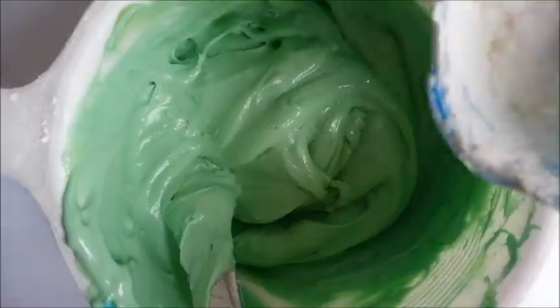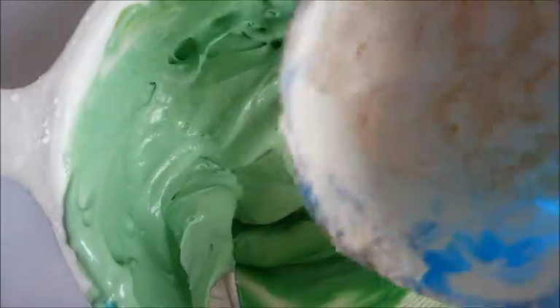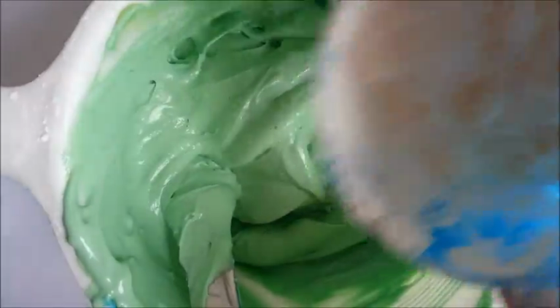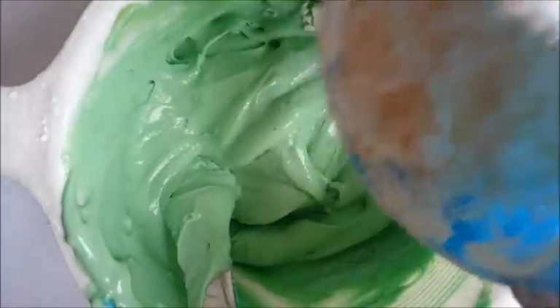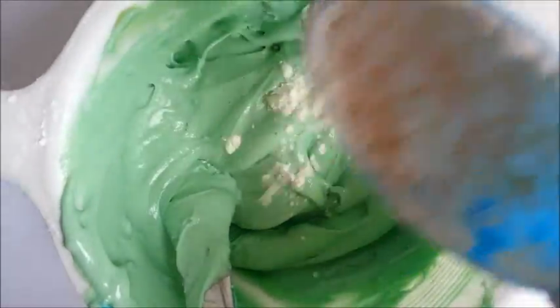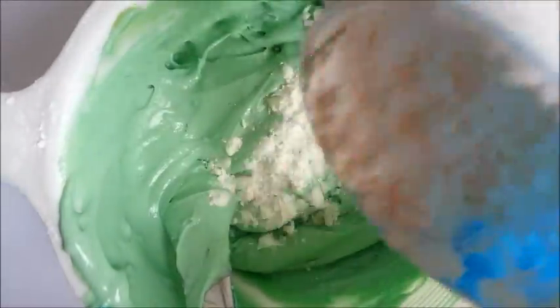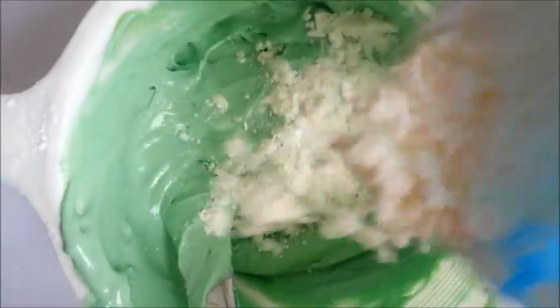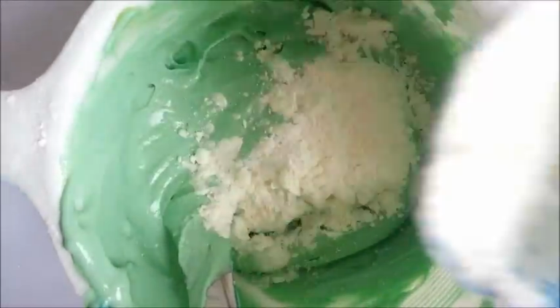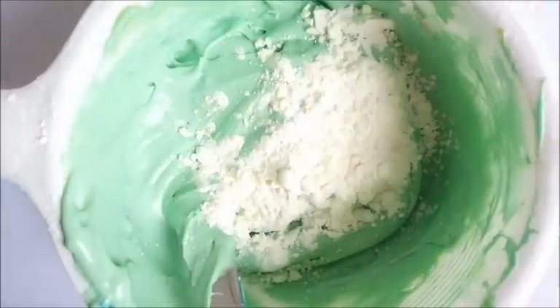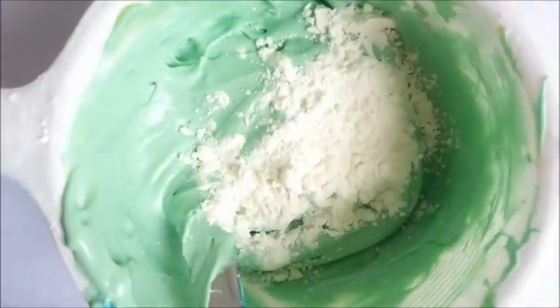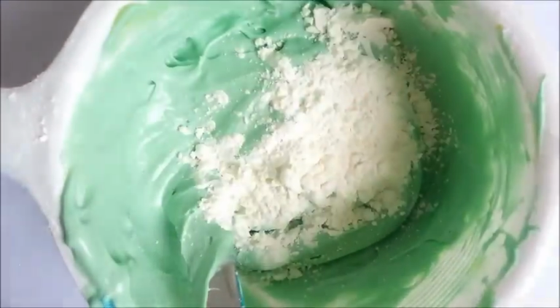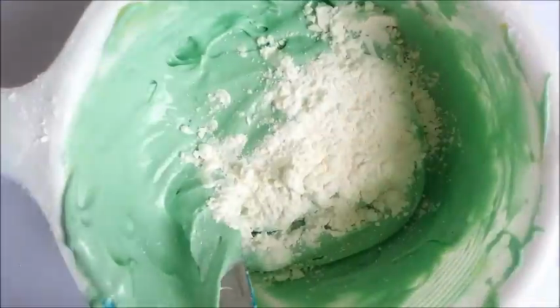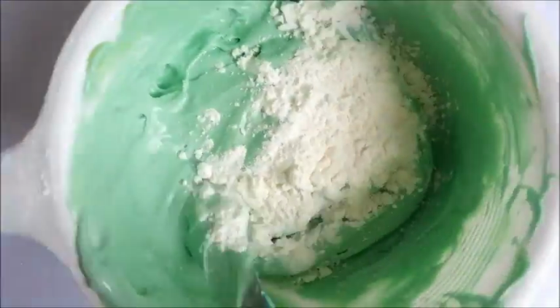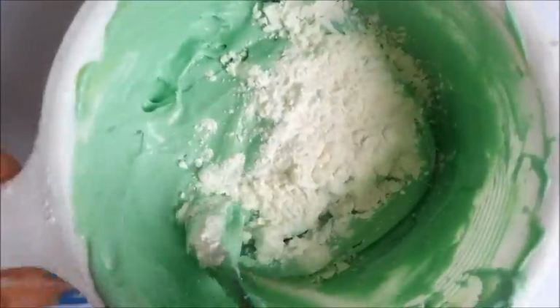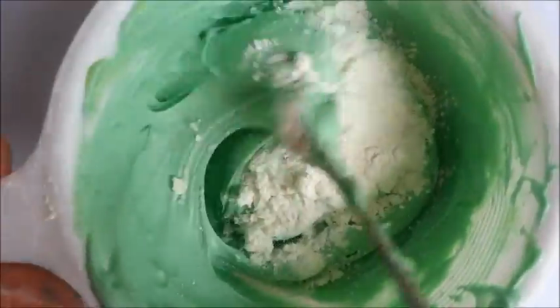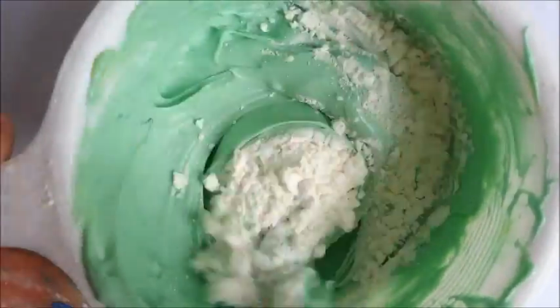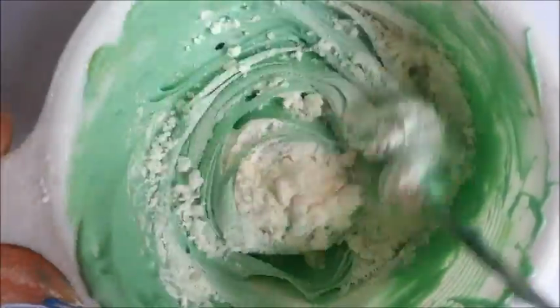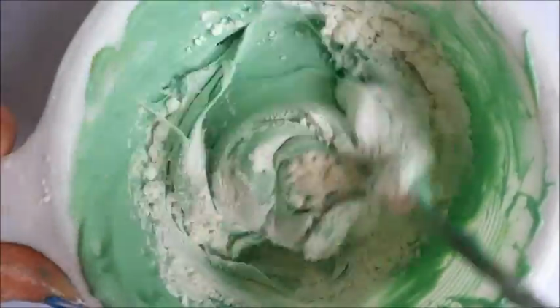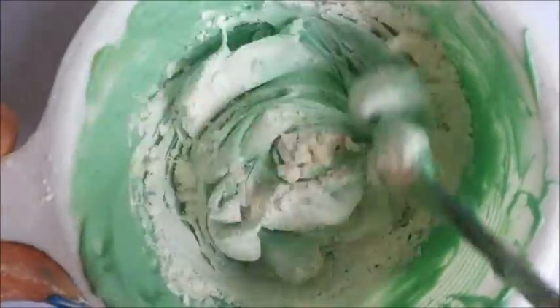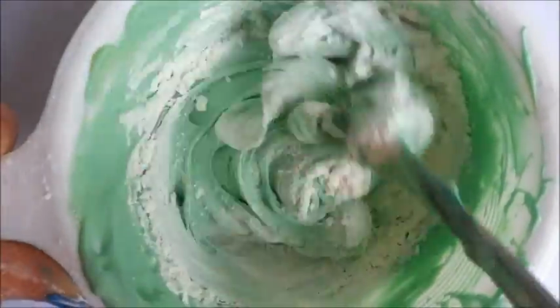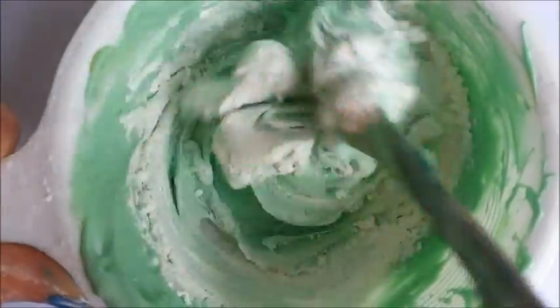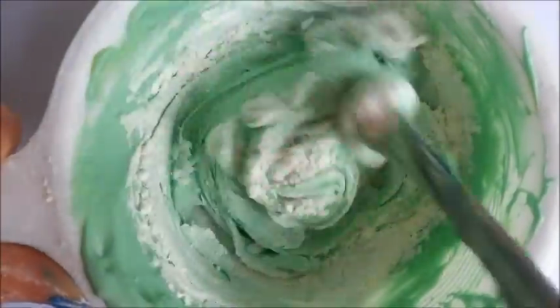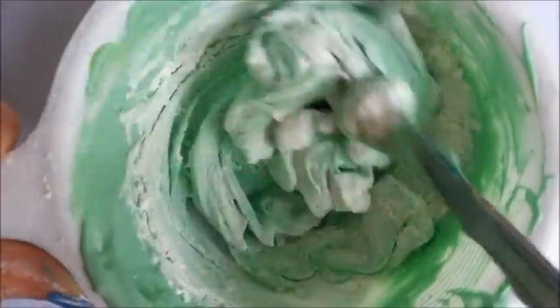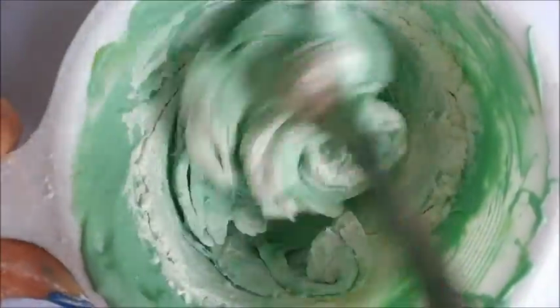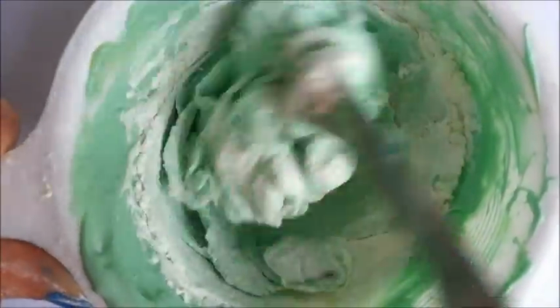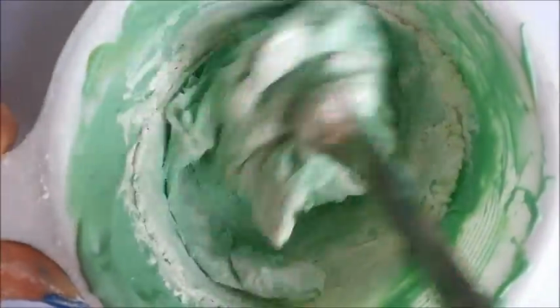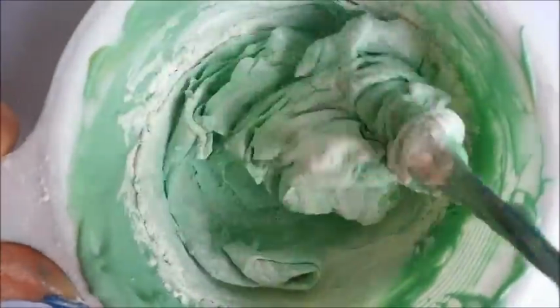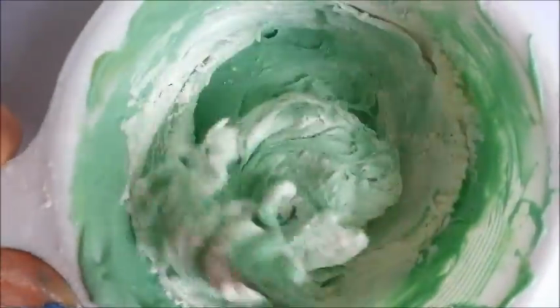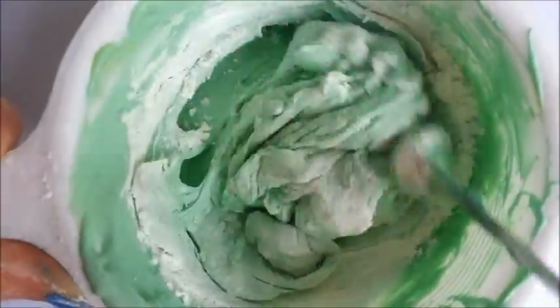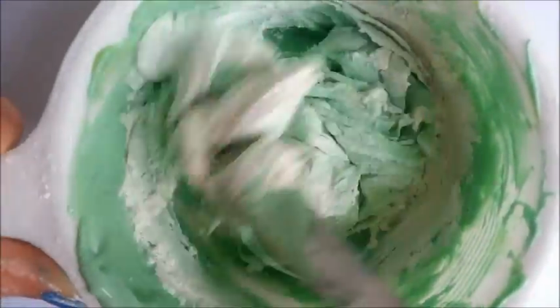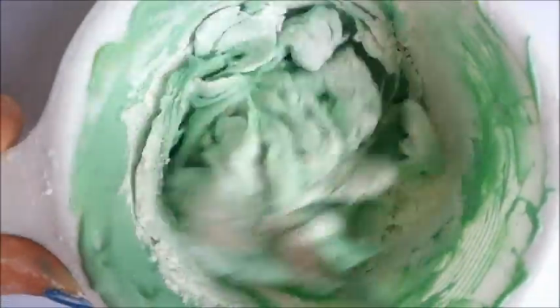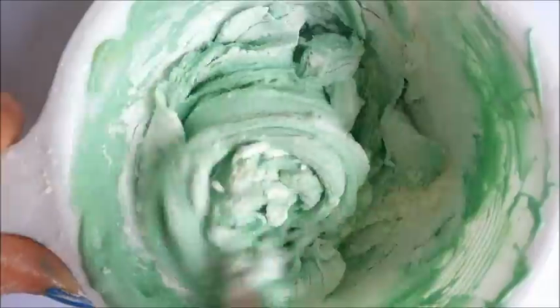When you have your paste, start to add in more corn flour until it's not so sticky.